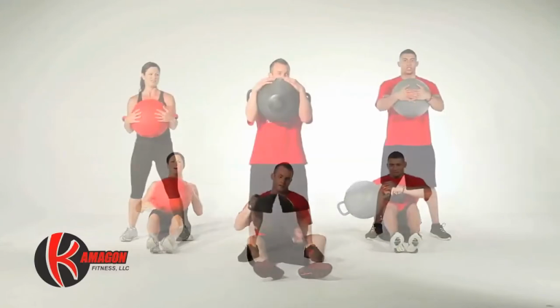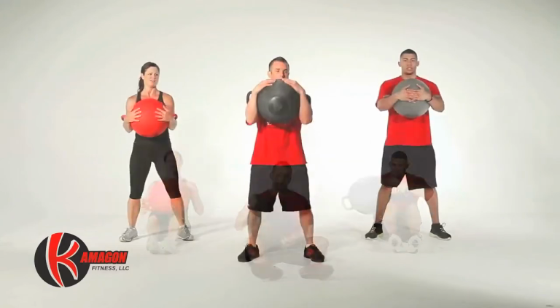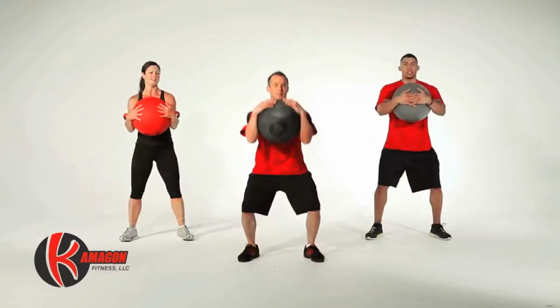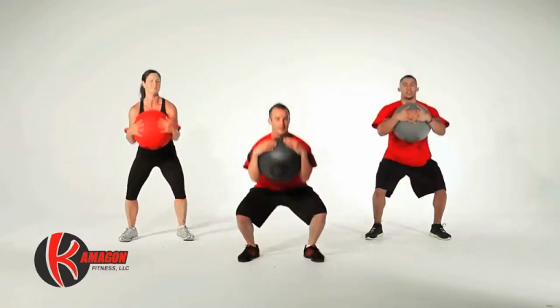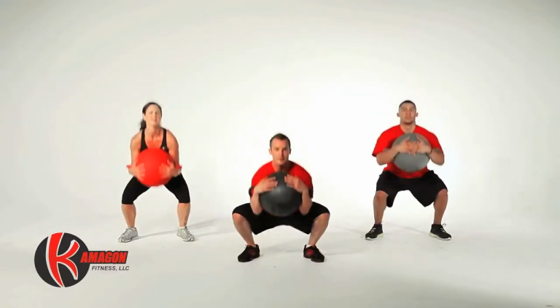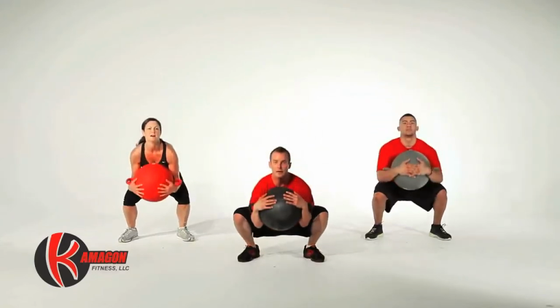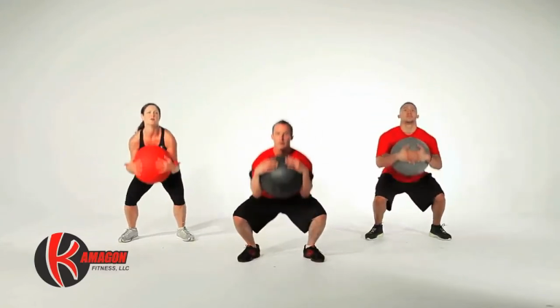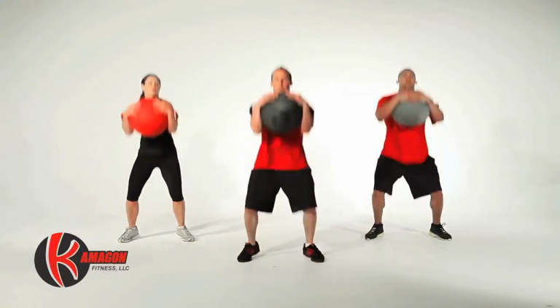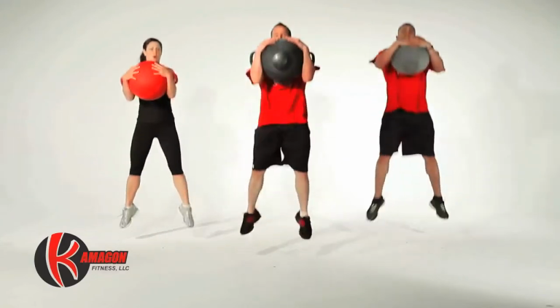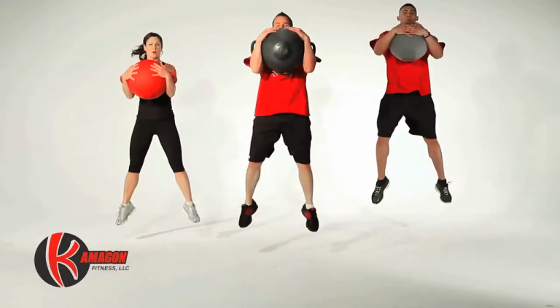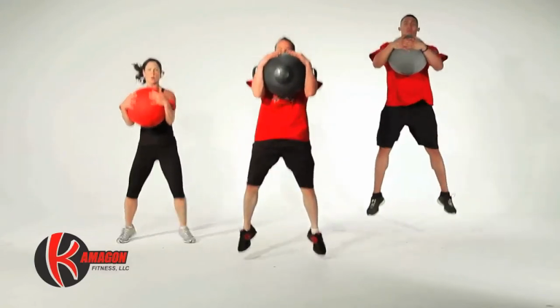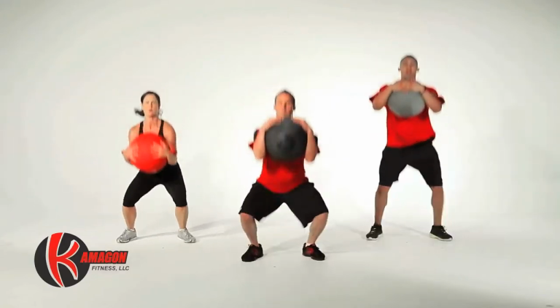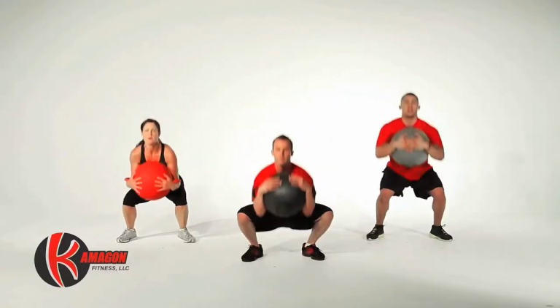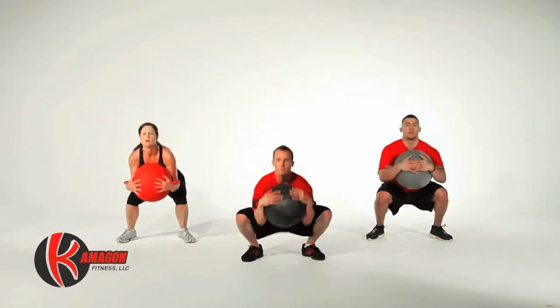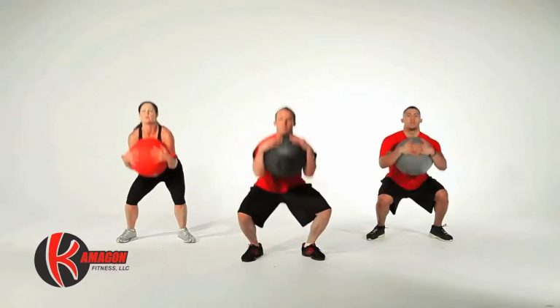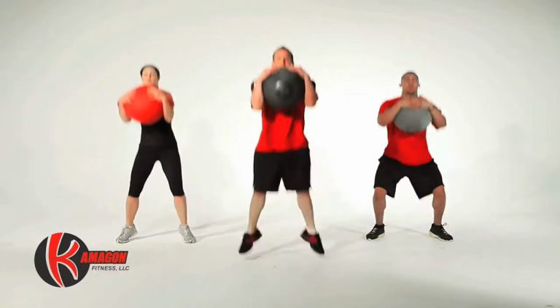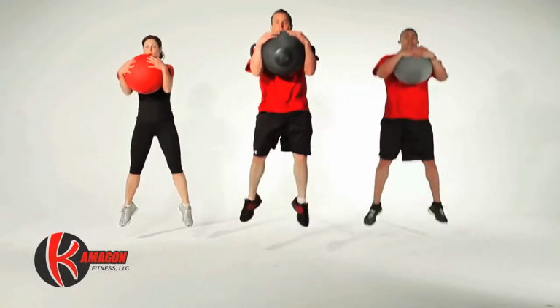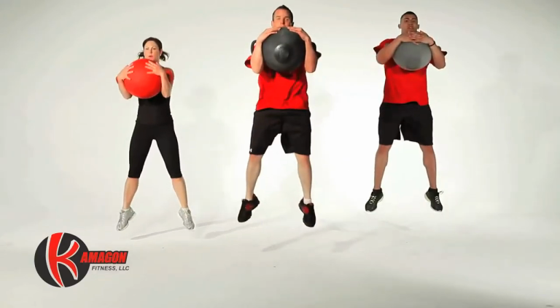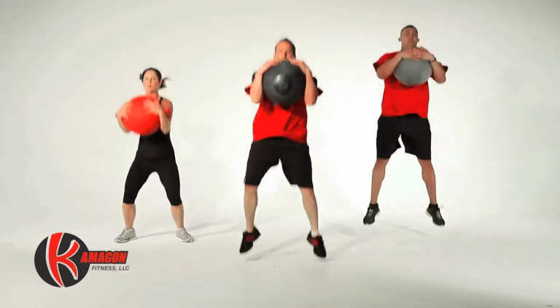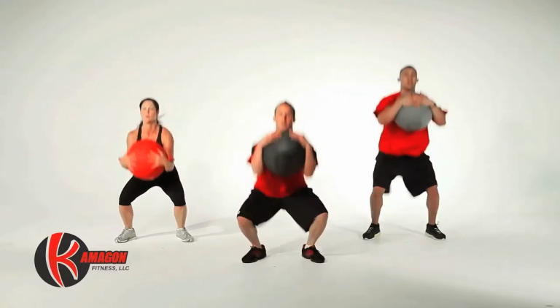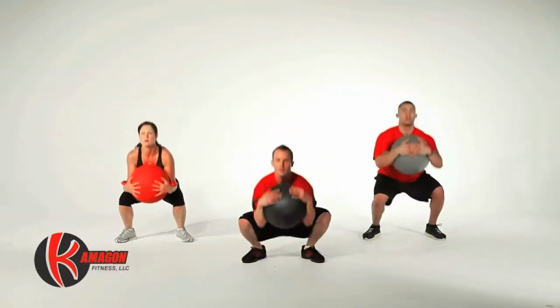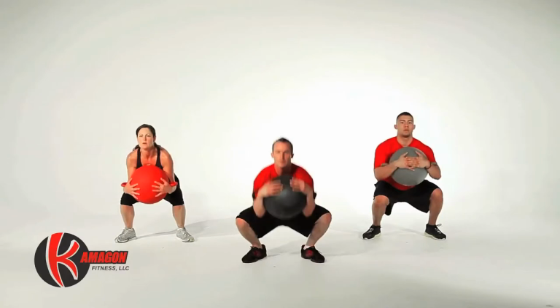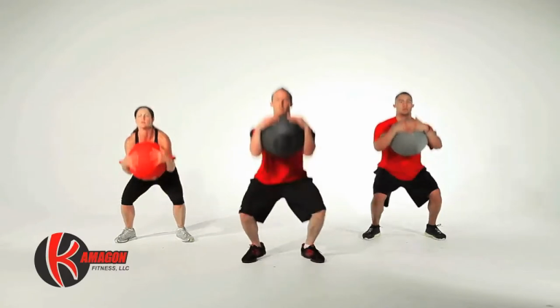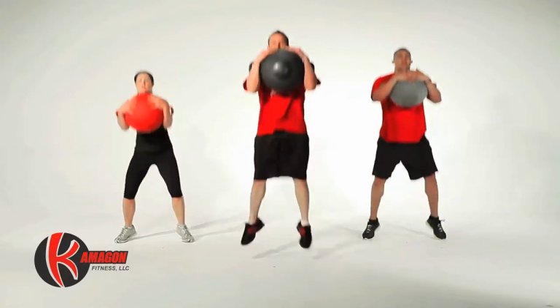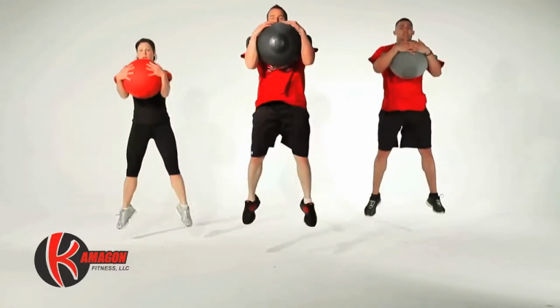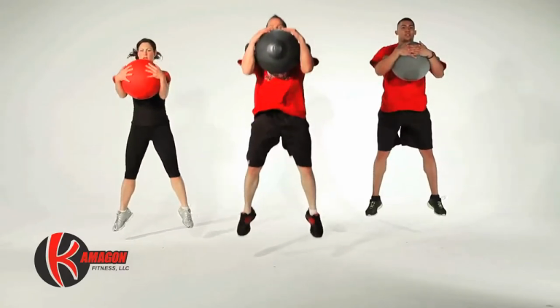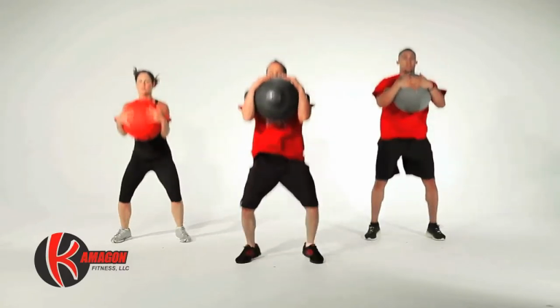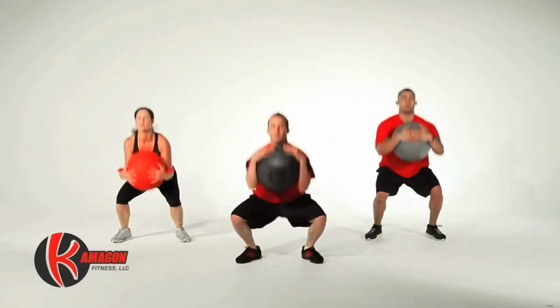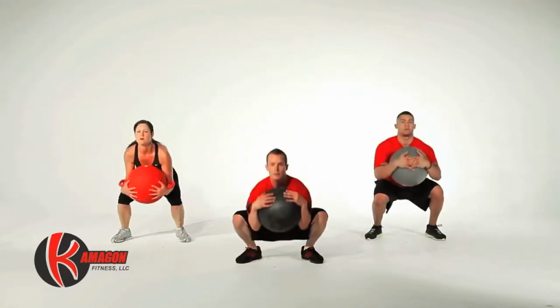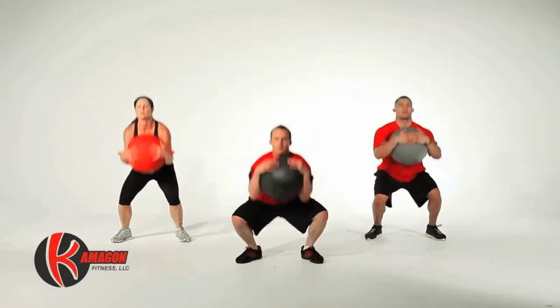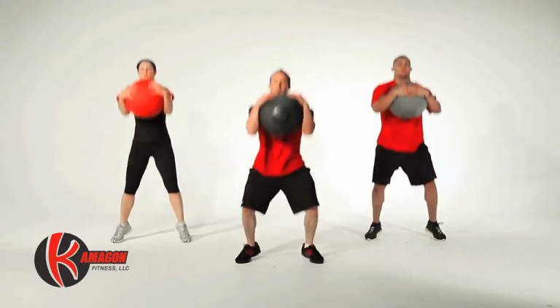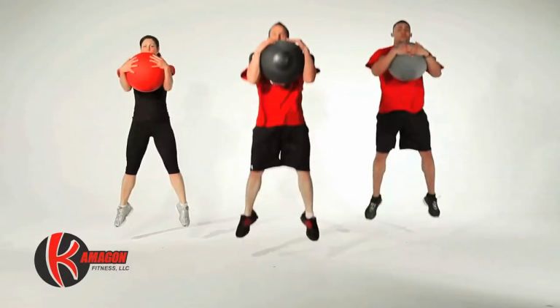Next we're going to perform Kamegon Plyometric Jumps for a total of 15 repetitions.